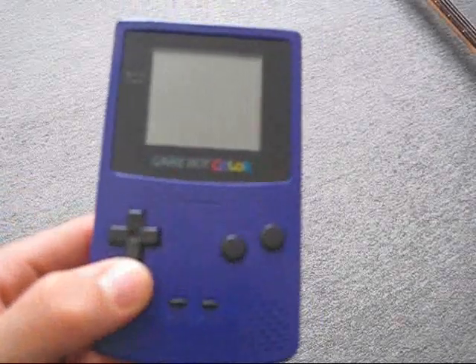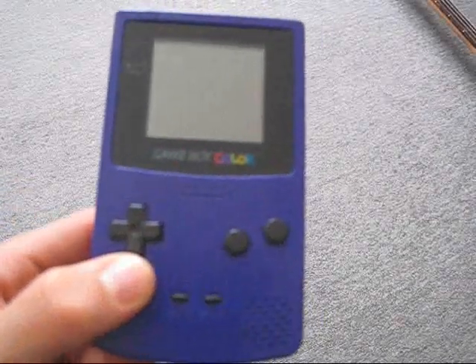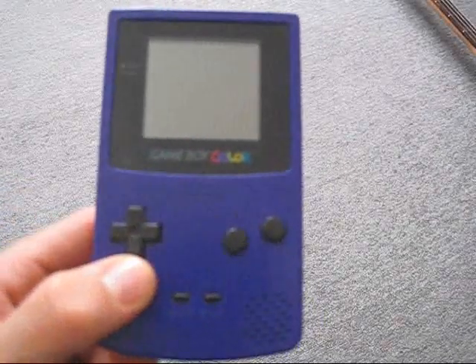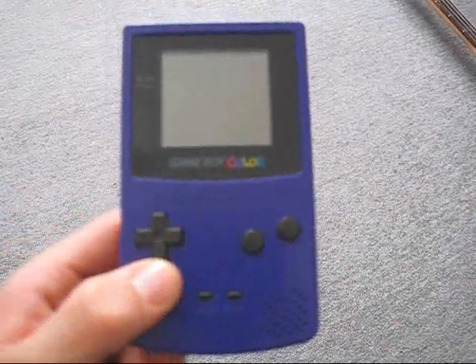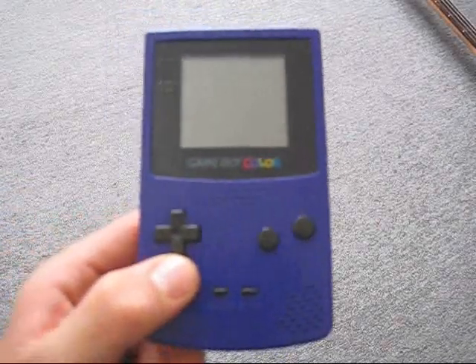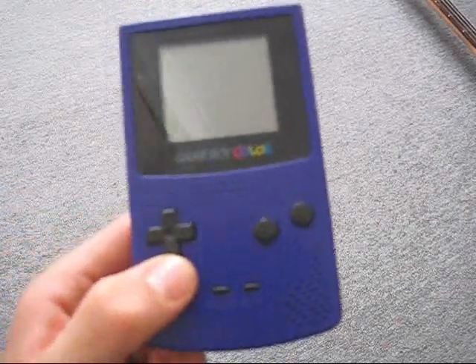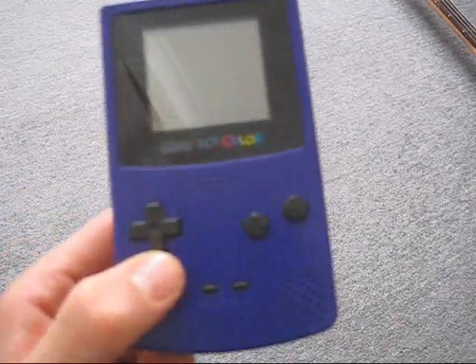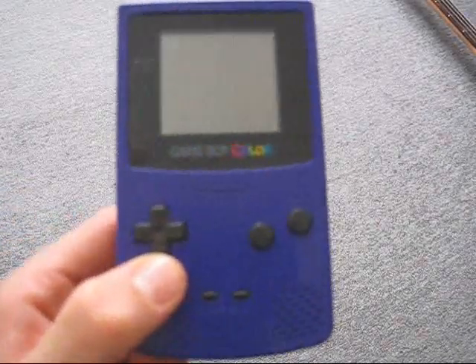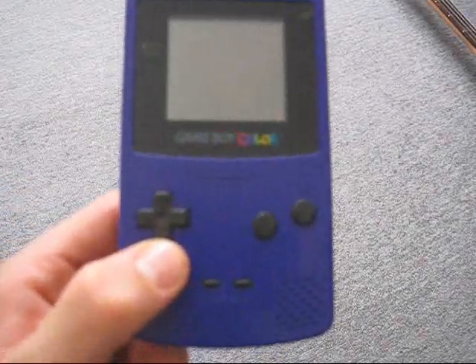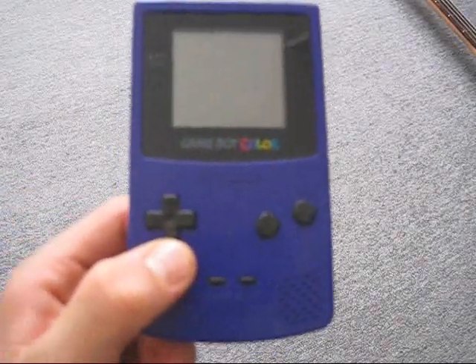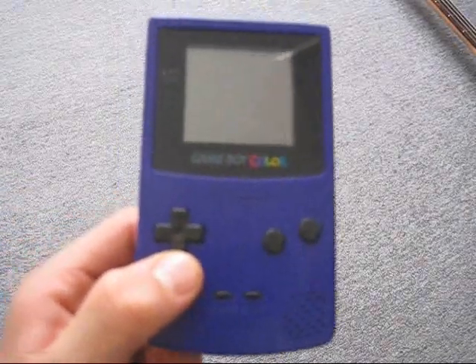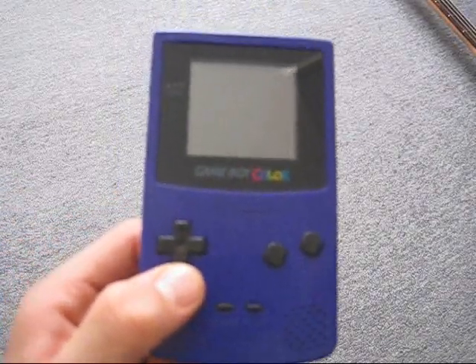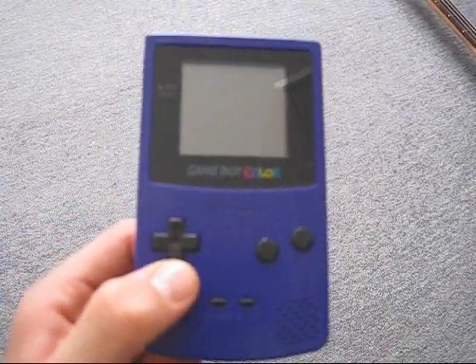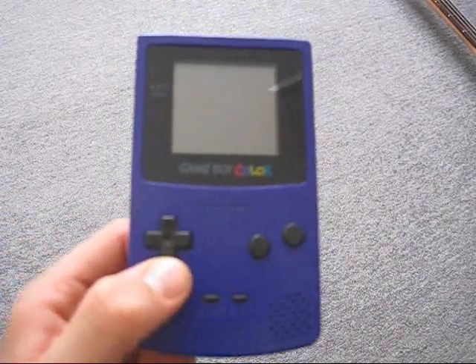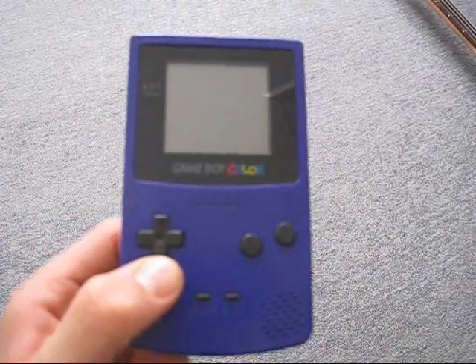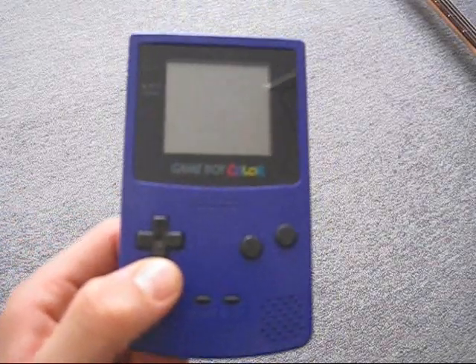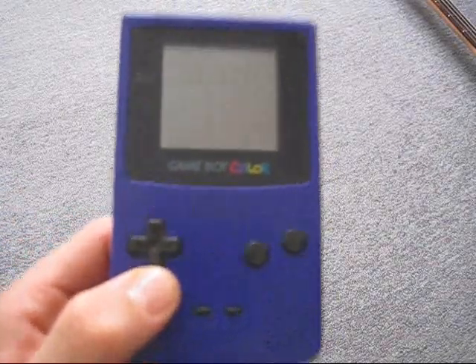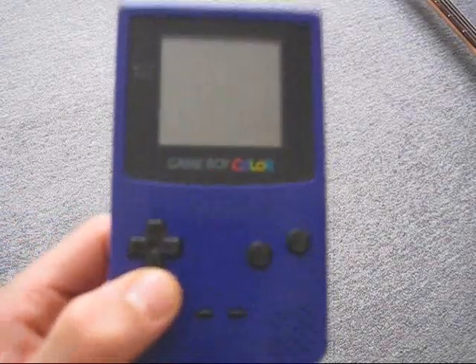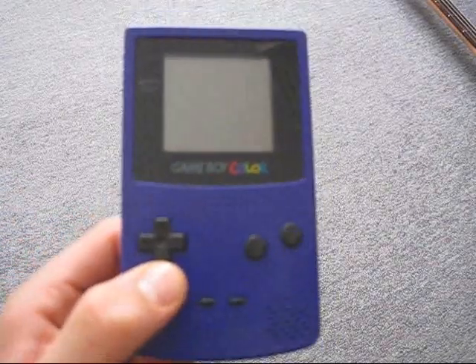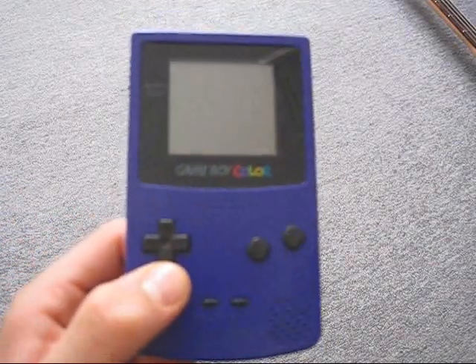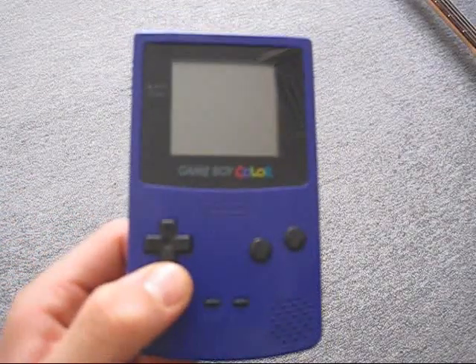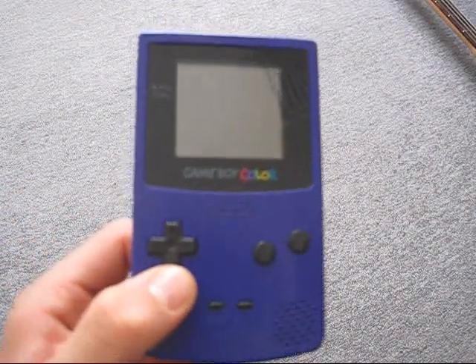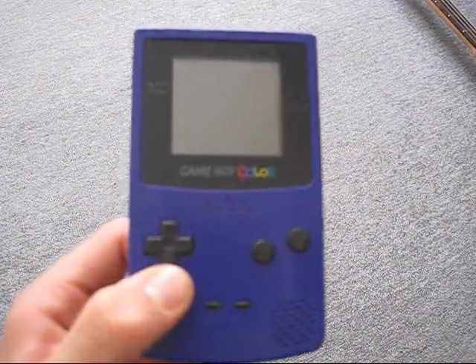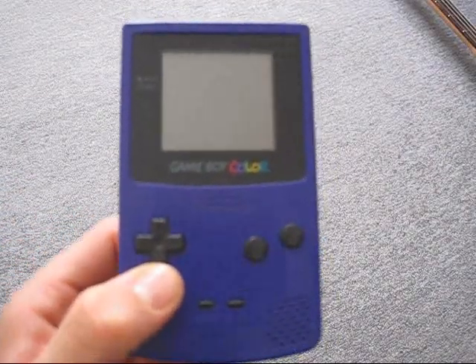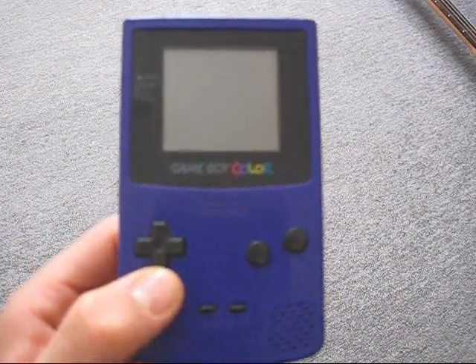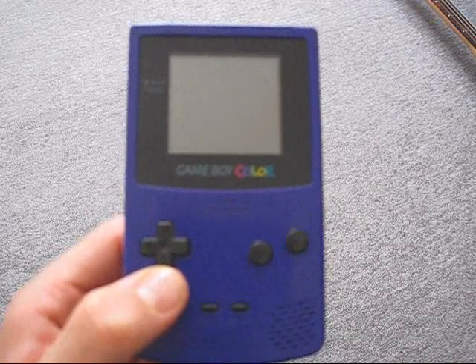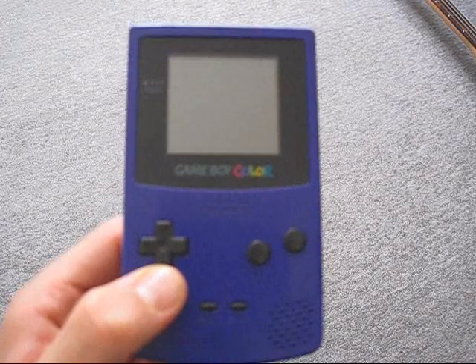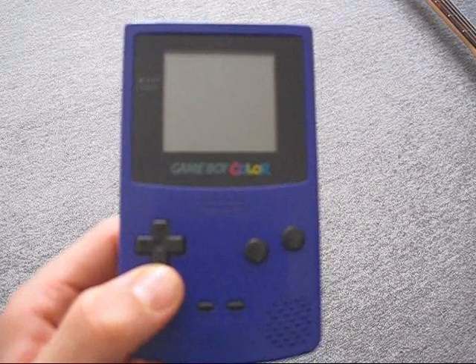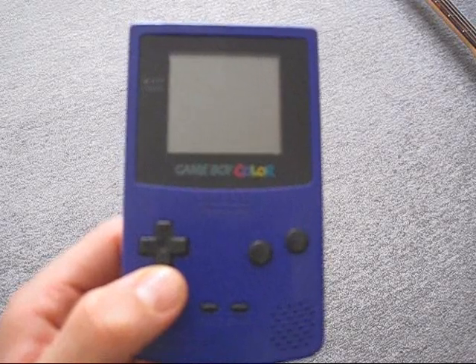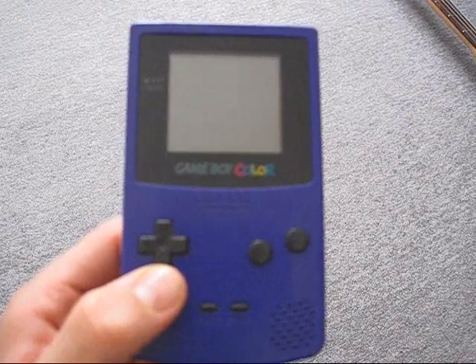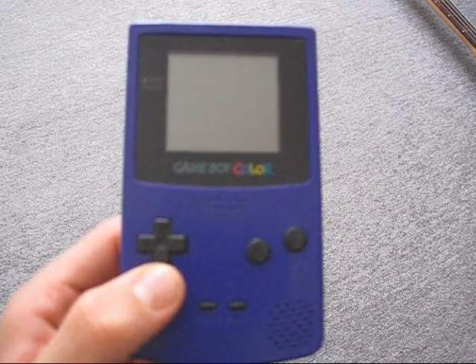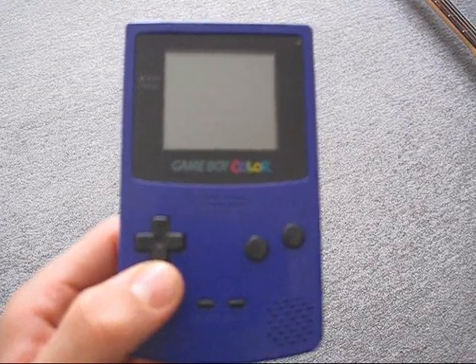Today we're going to be reviewing the Nintendo Game Boy Color.